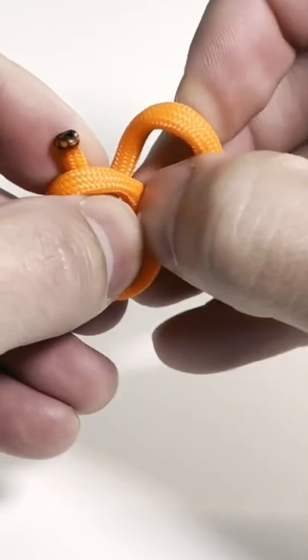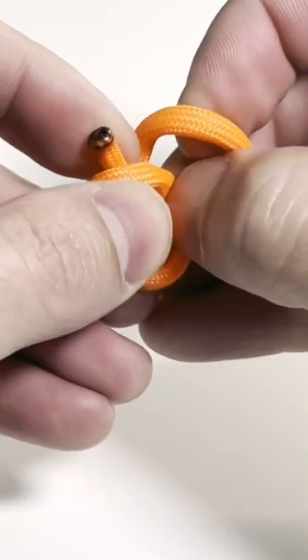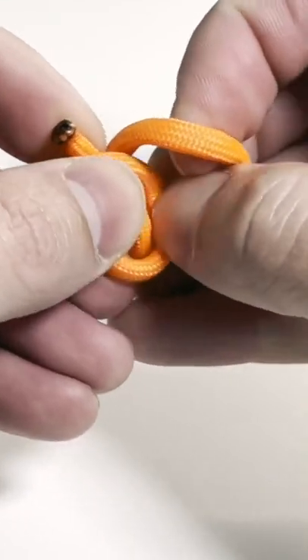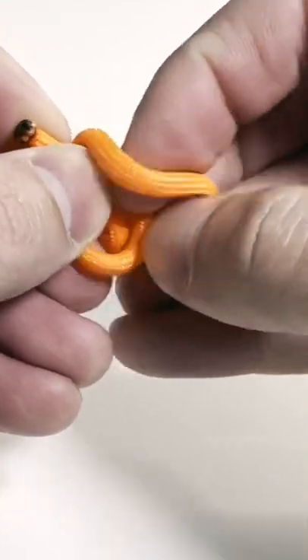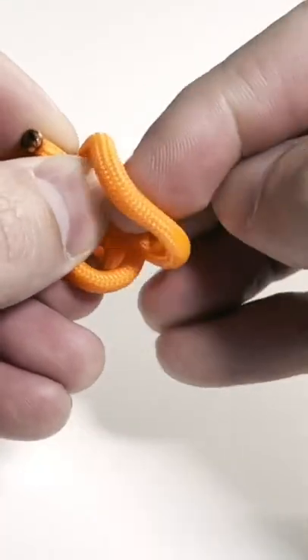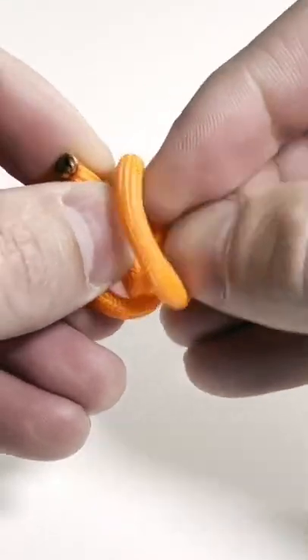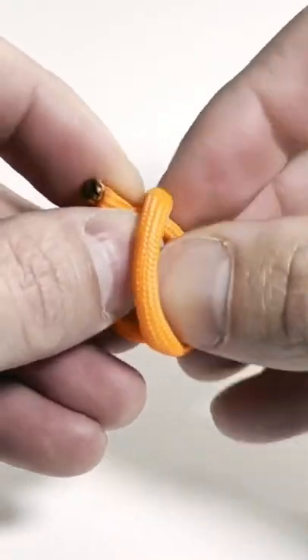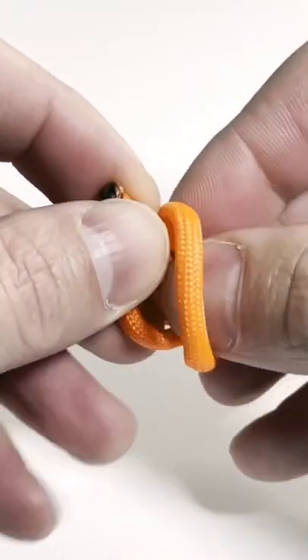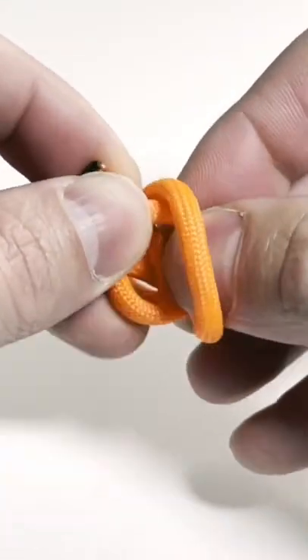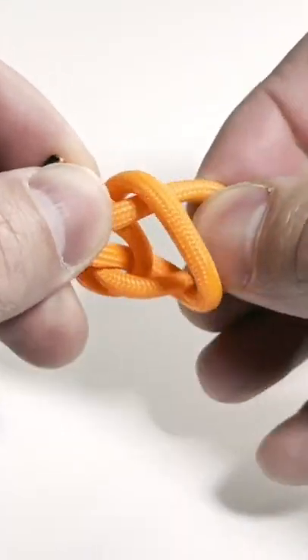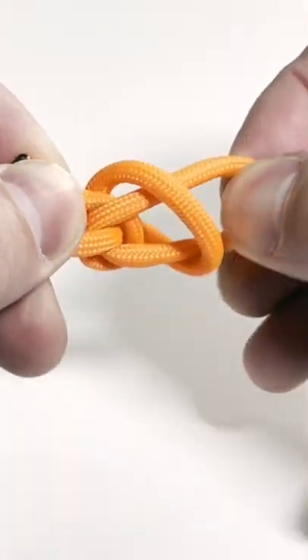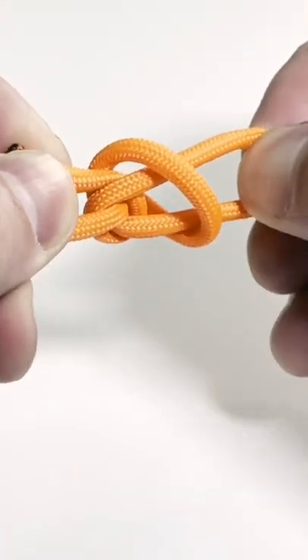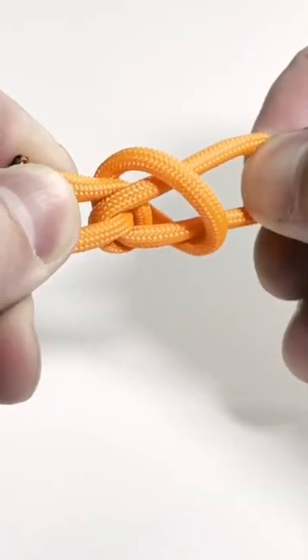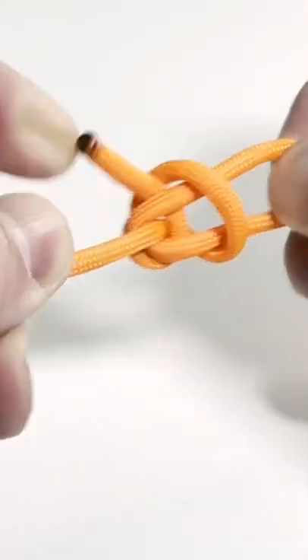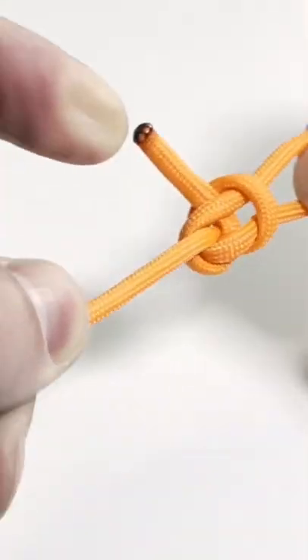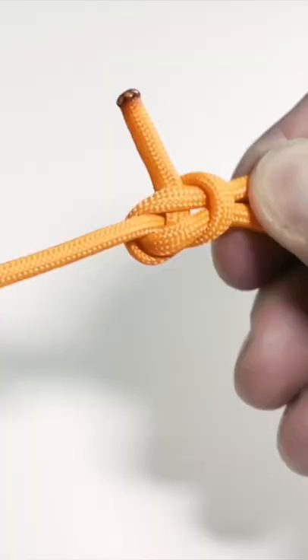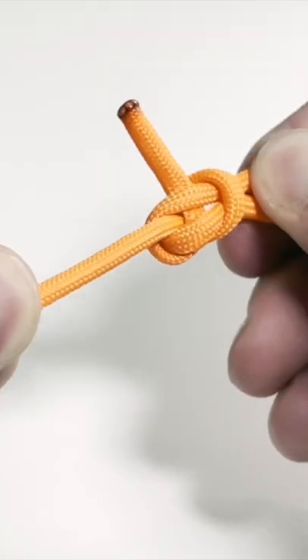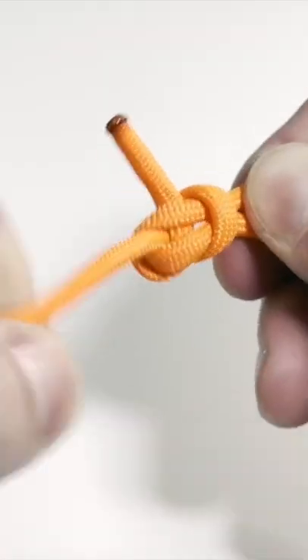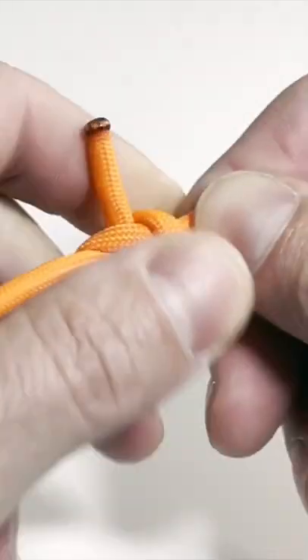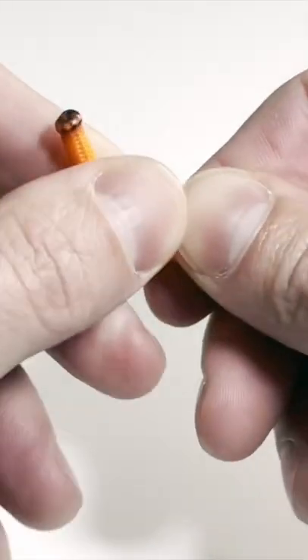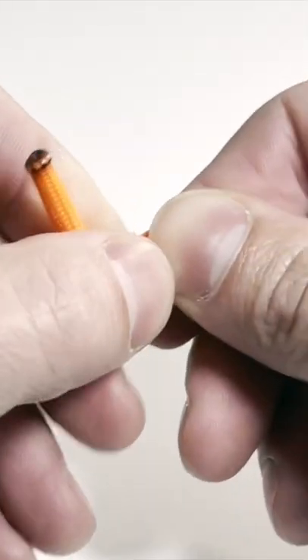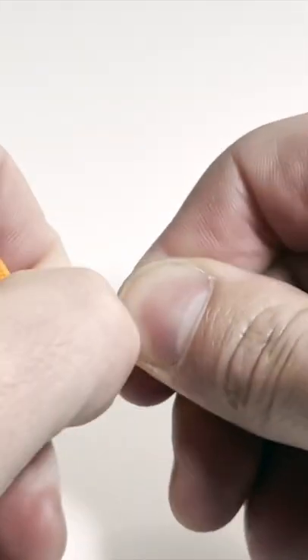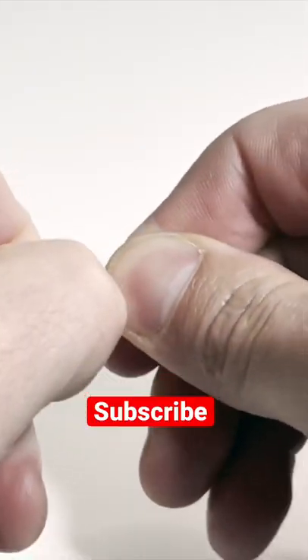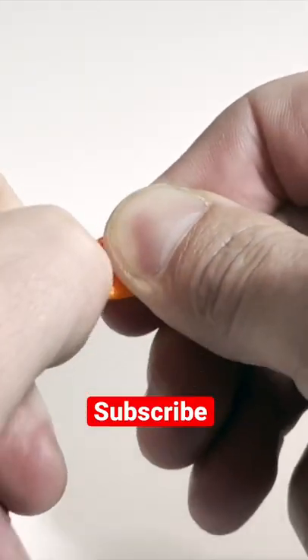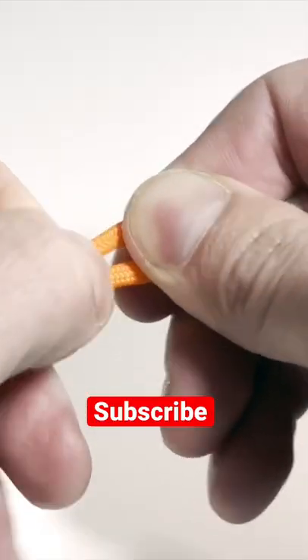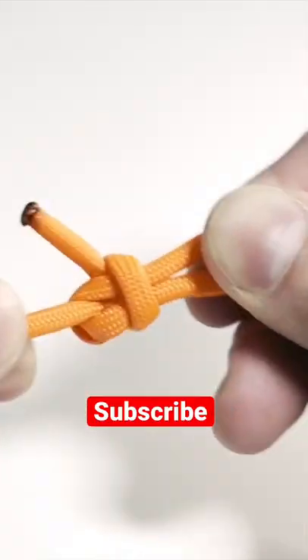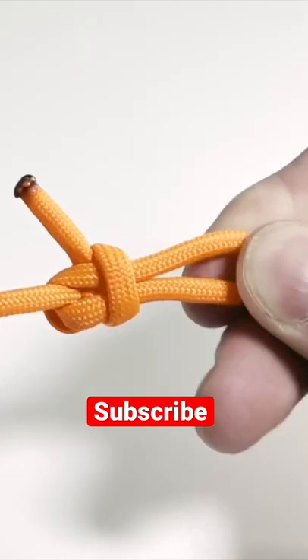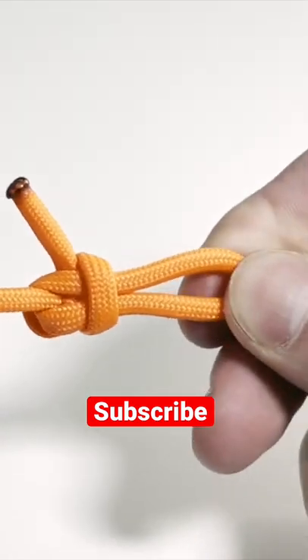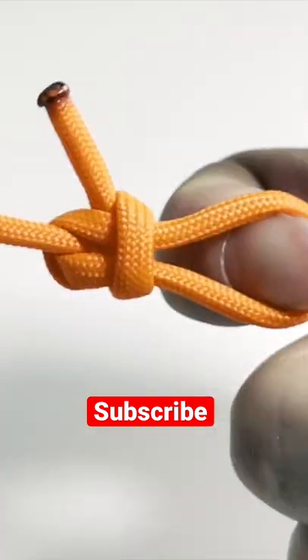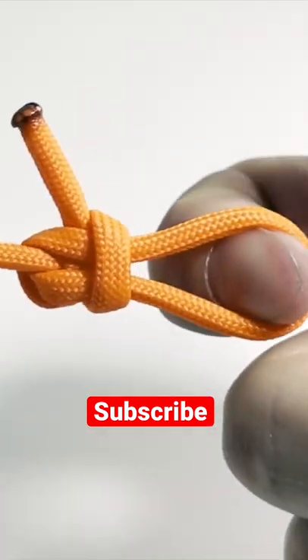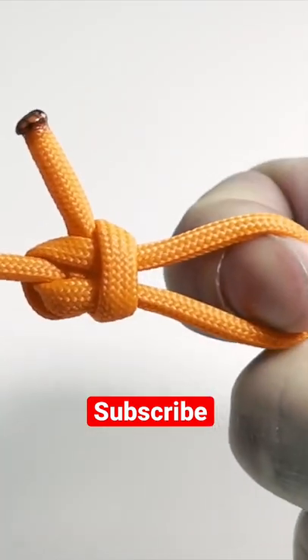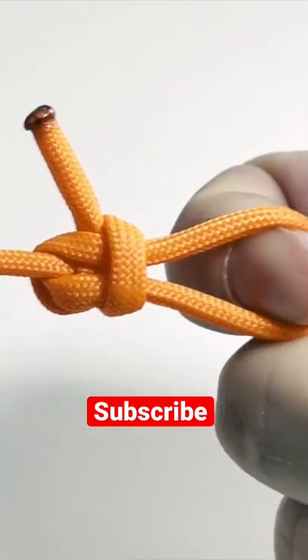Sometimes this can take a little bit of getting used to, but once you master it, you're going to be able to tie this thing within seconds.